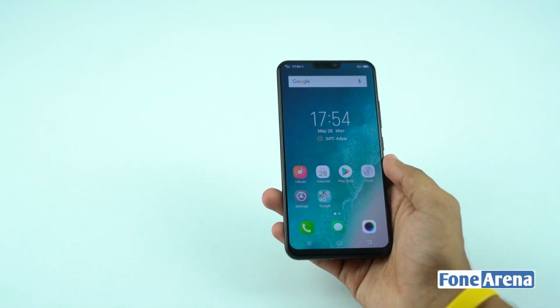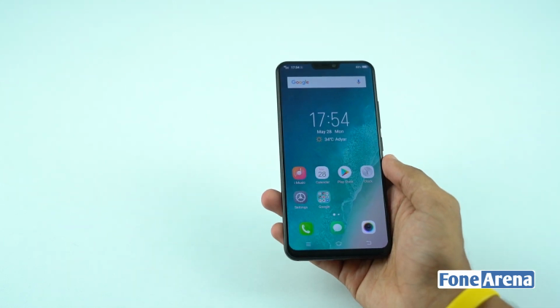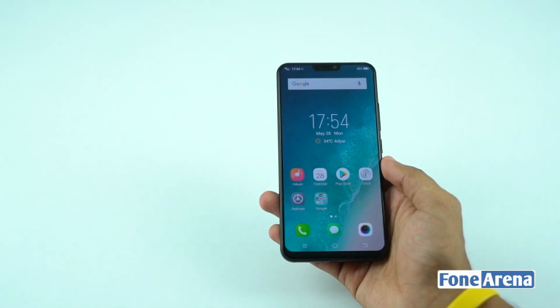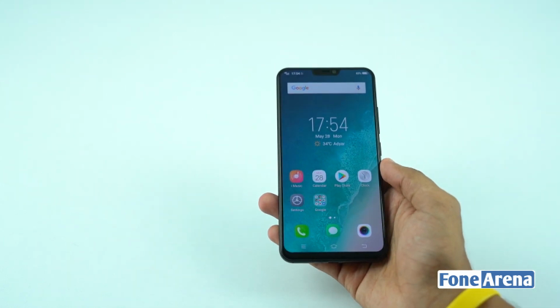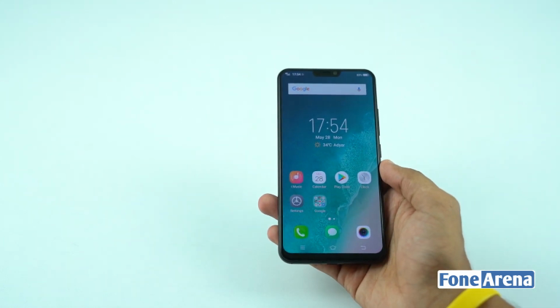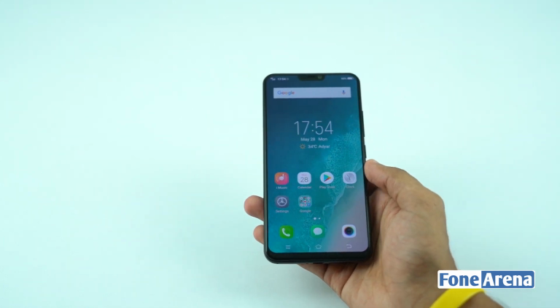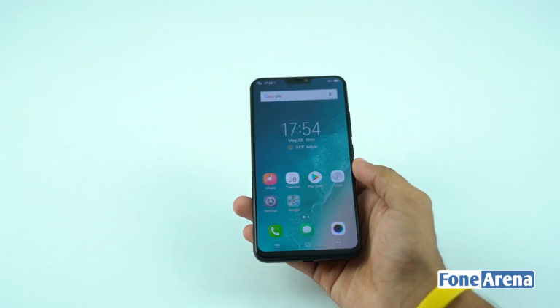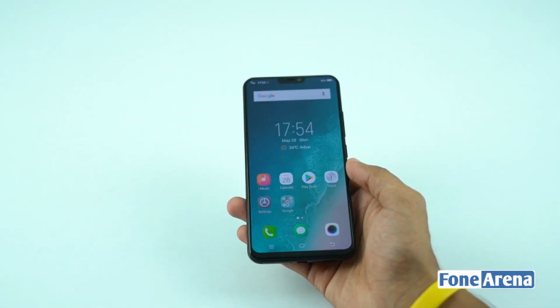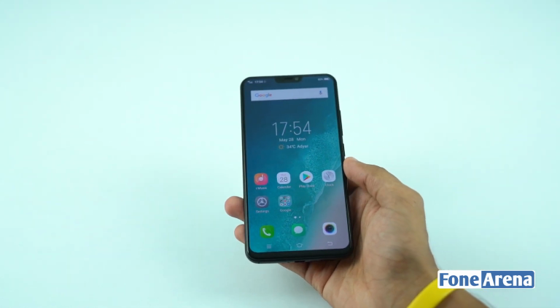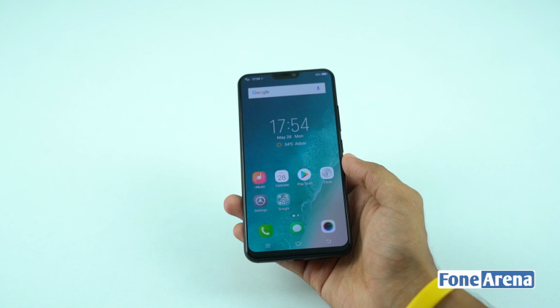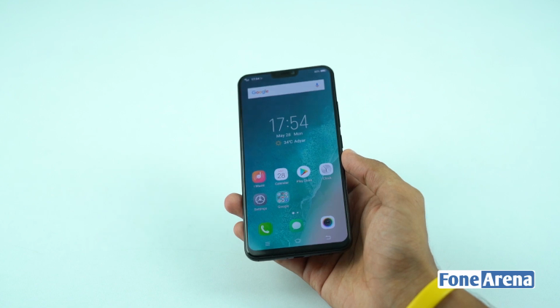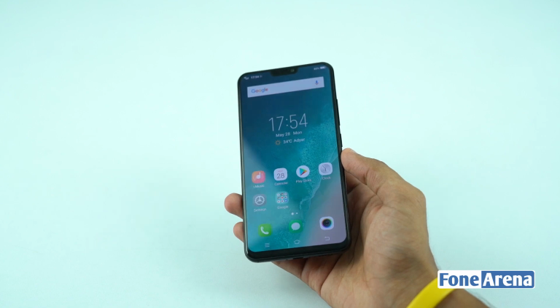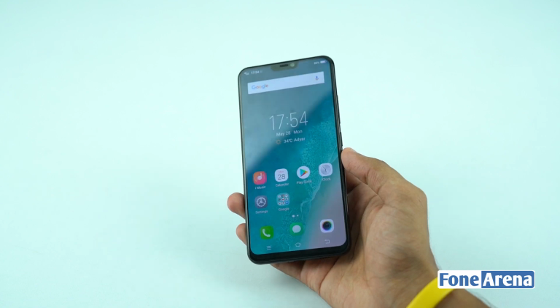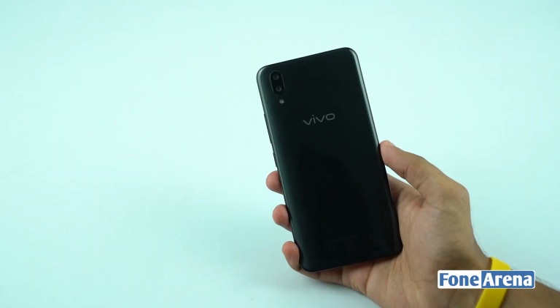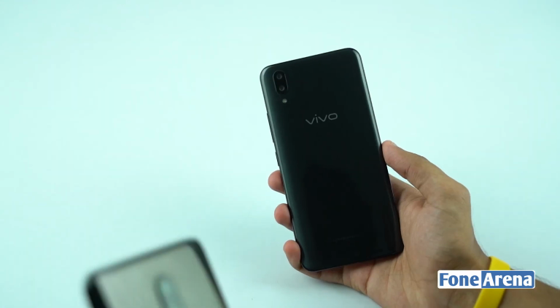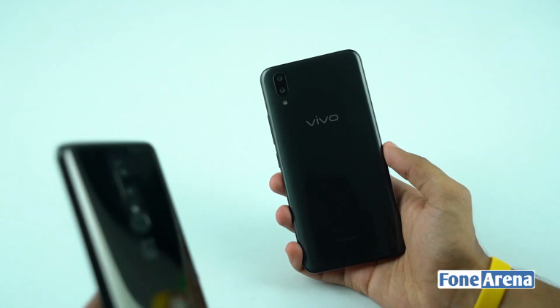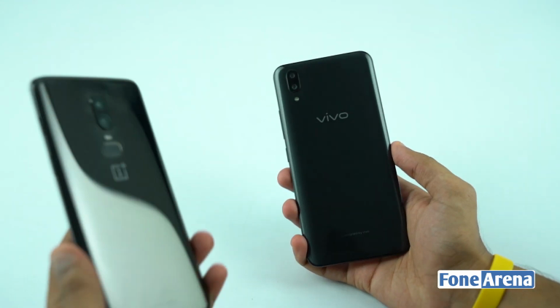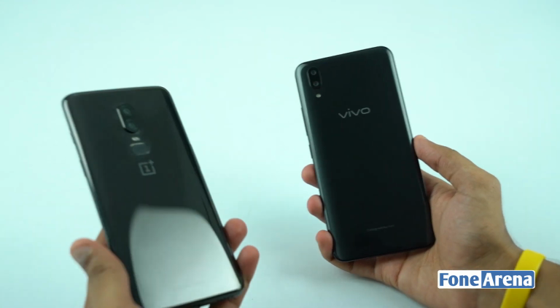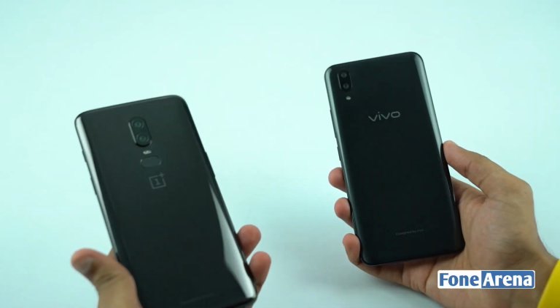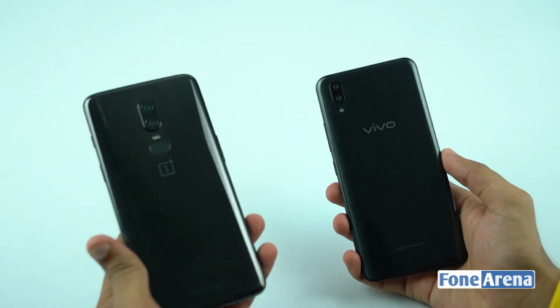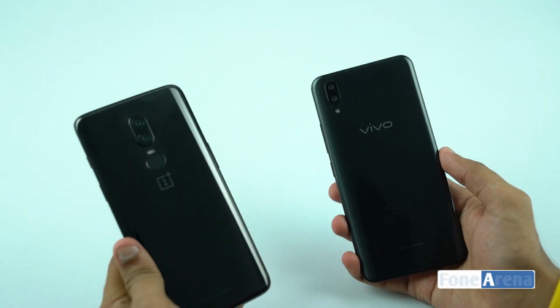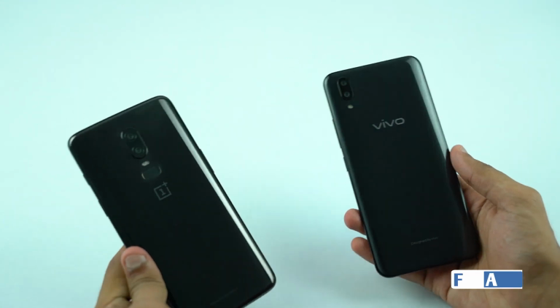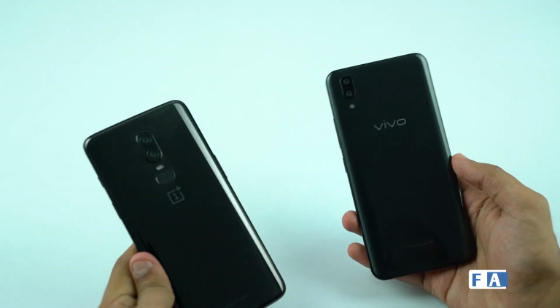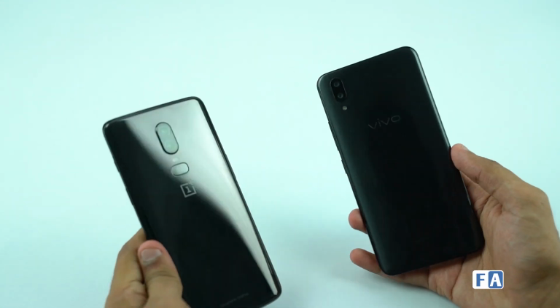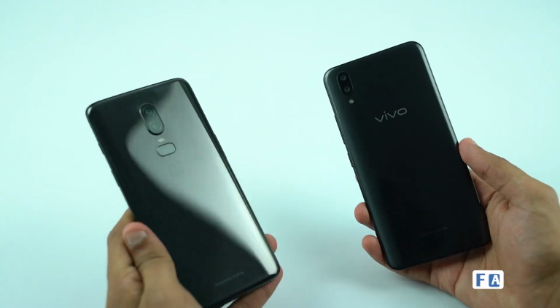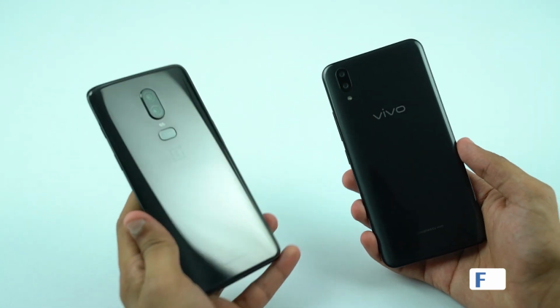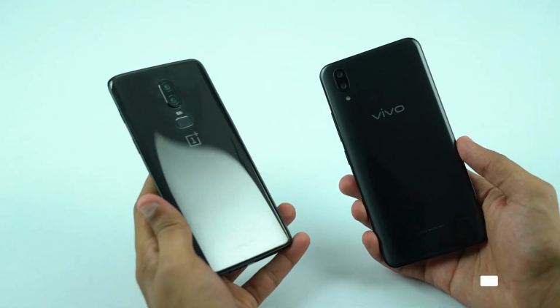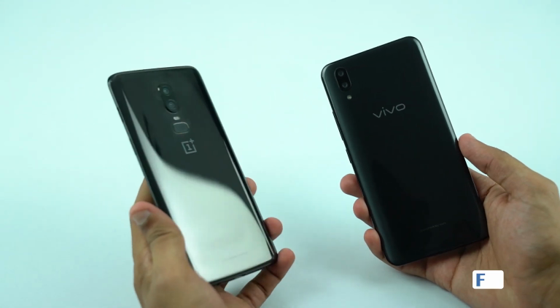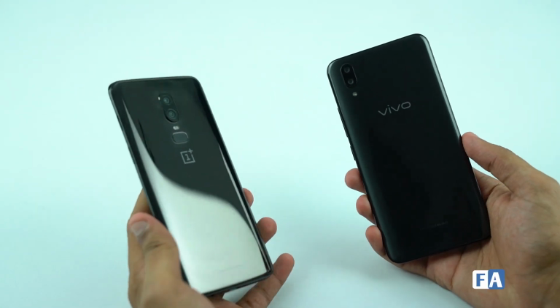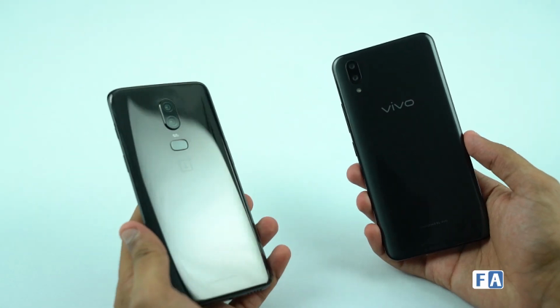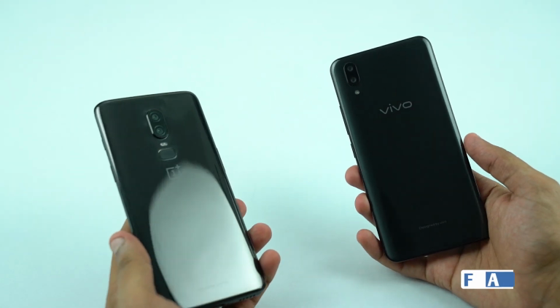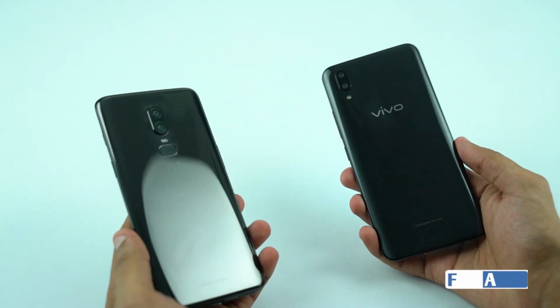It is comfortable in your hands. It has a clear case and a premium feel.